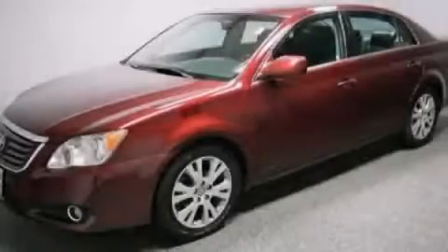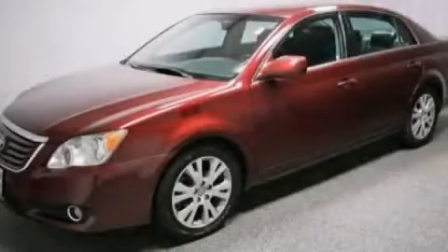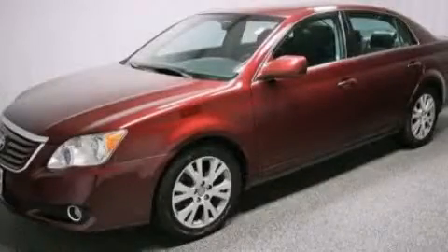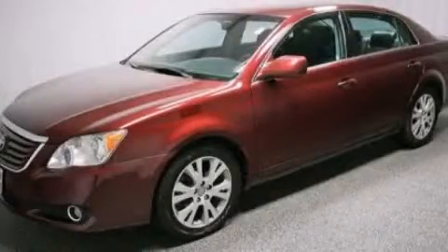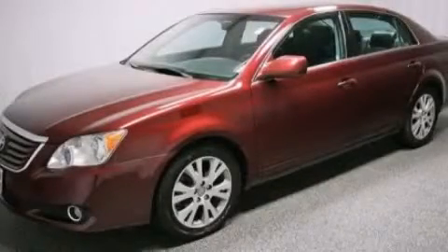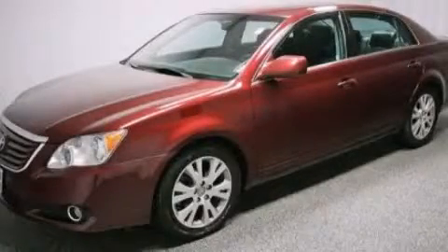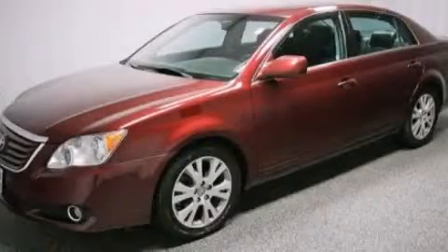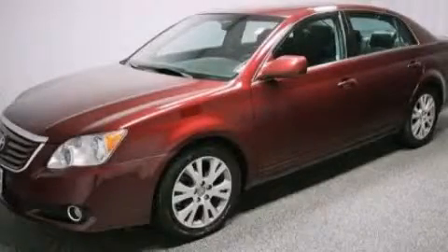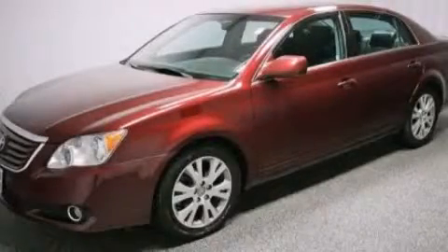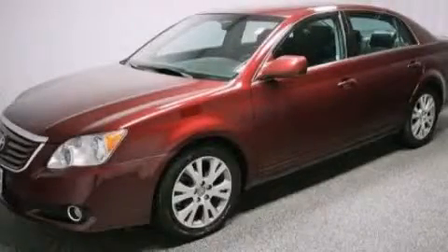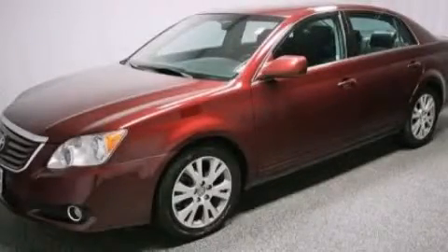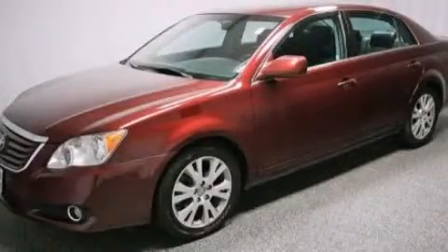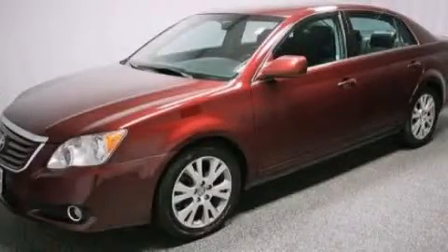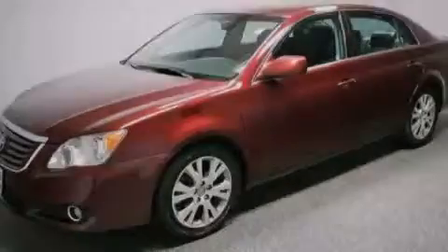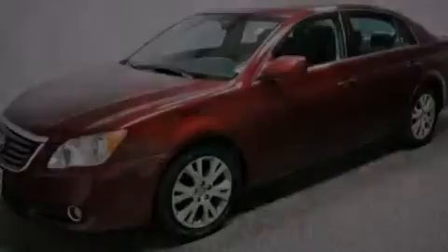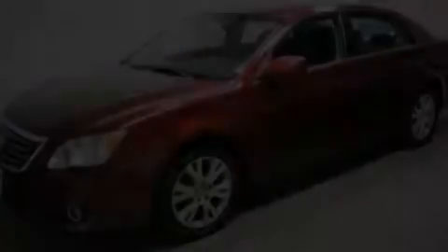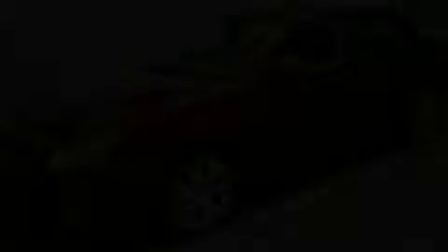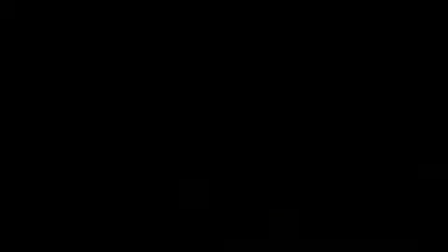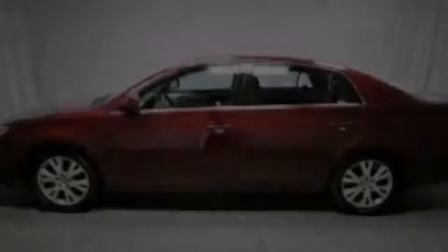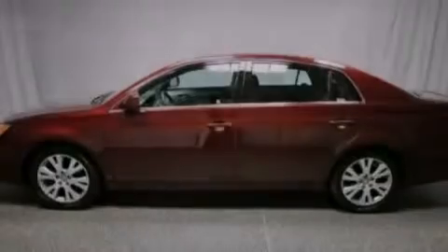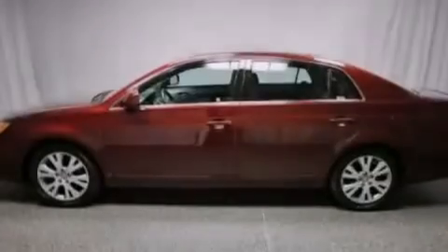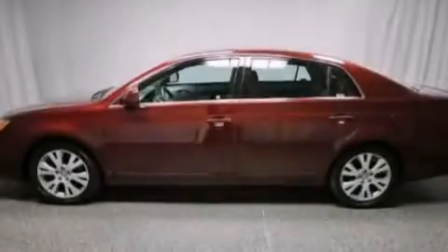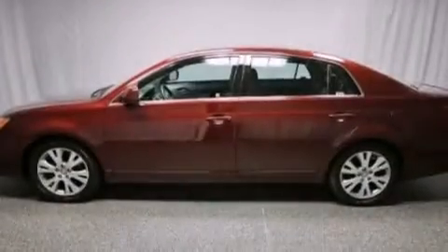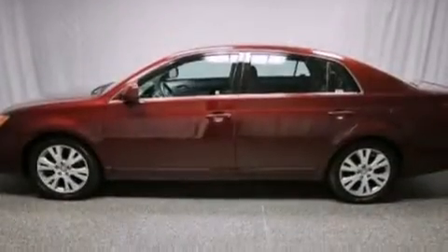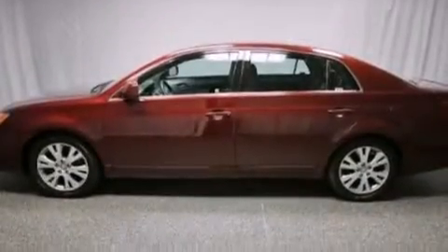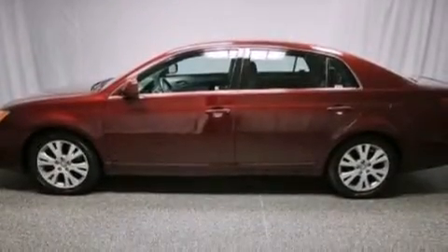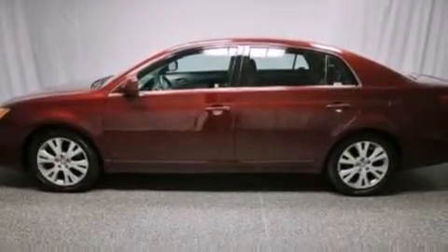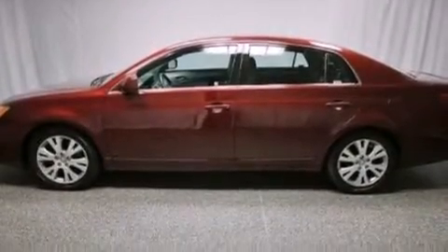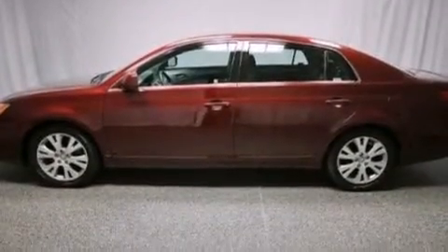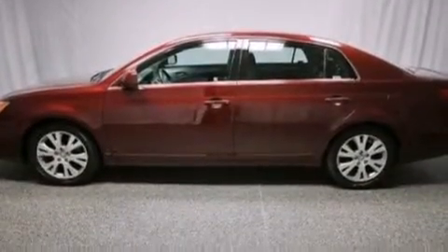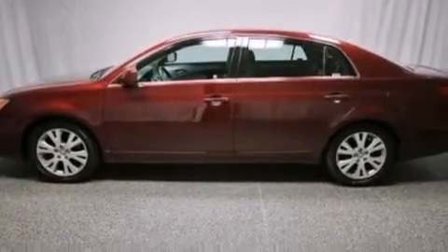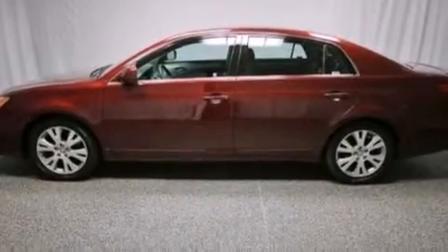This is a 2008 Toyota Avalon. It has a 3.5-liter, six-cylinder engine and an automatic transmission.